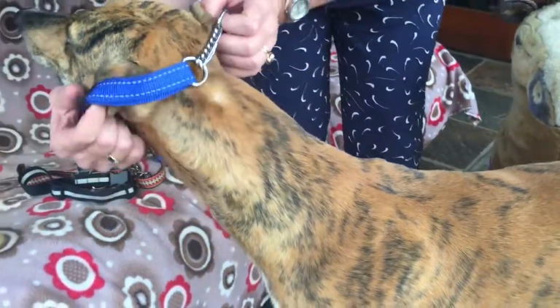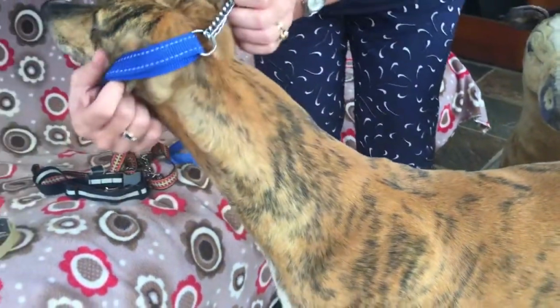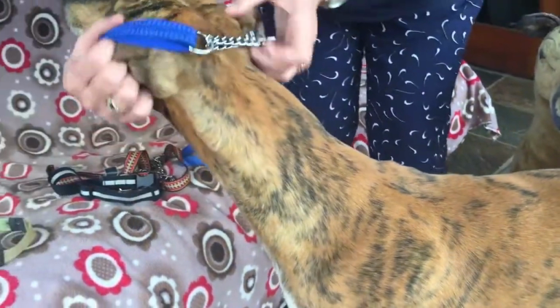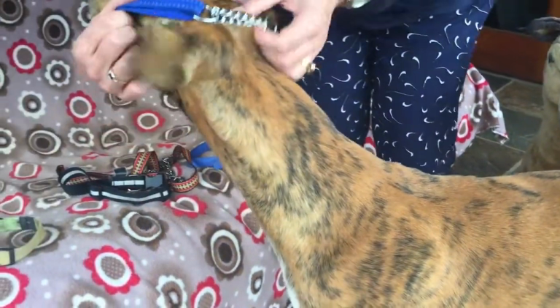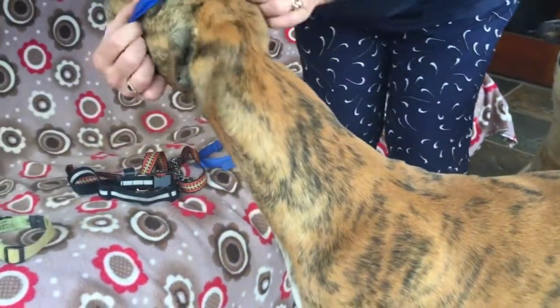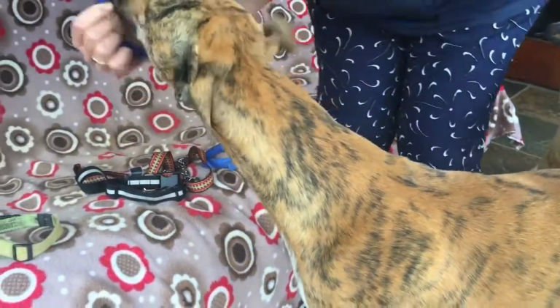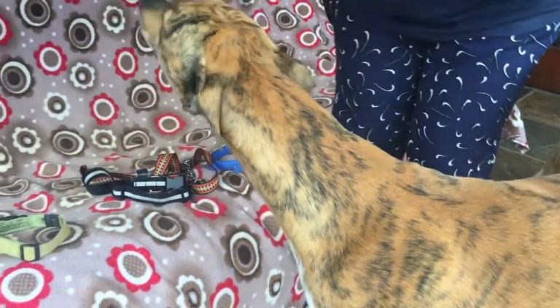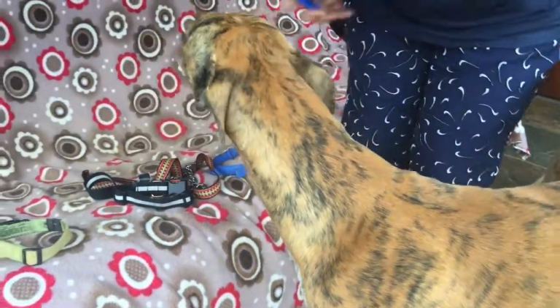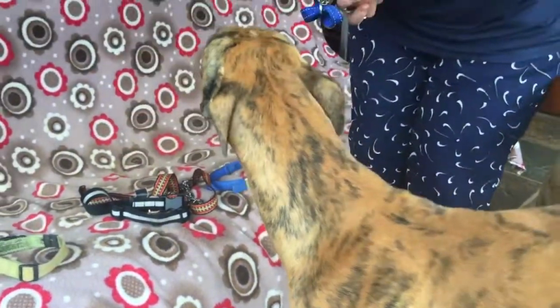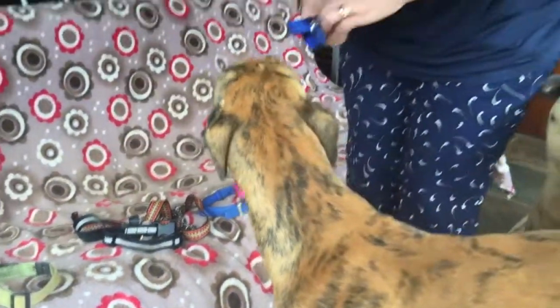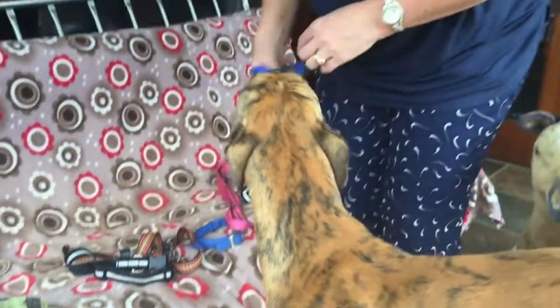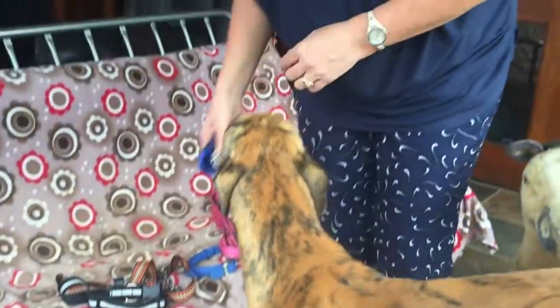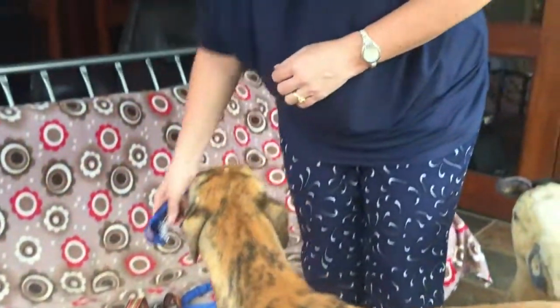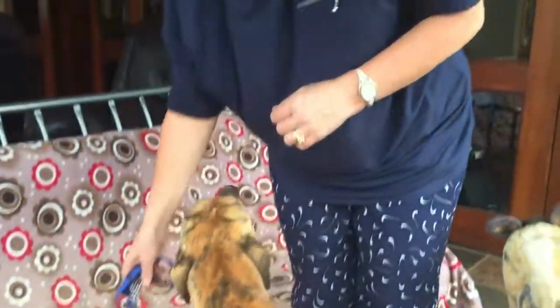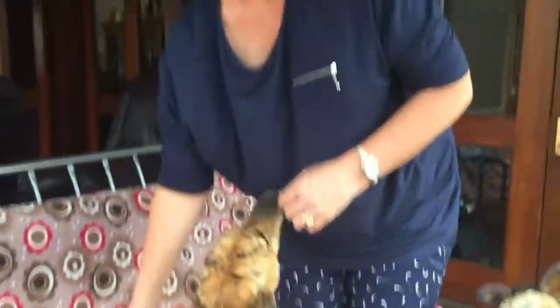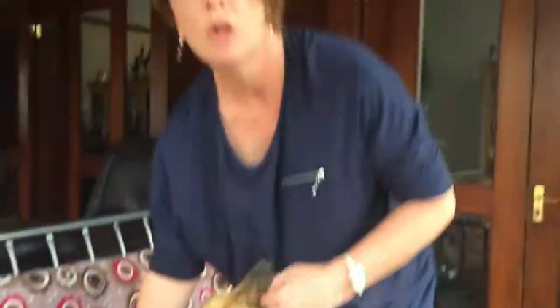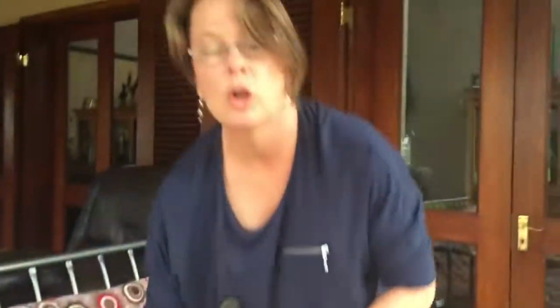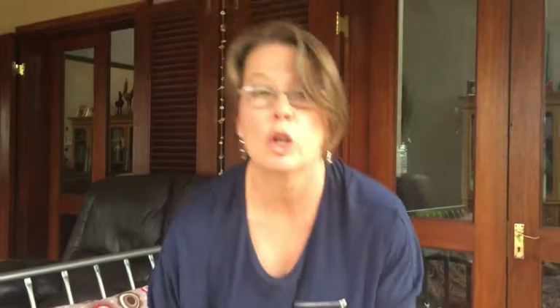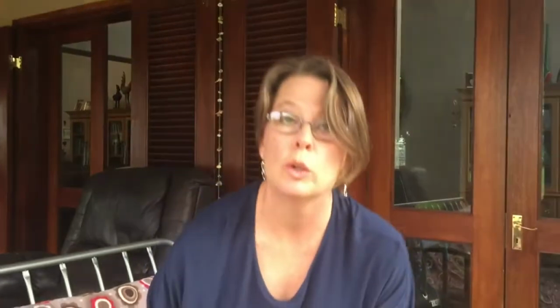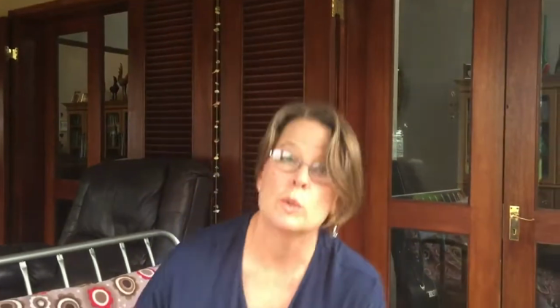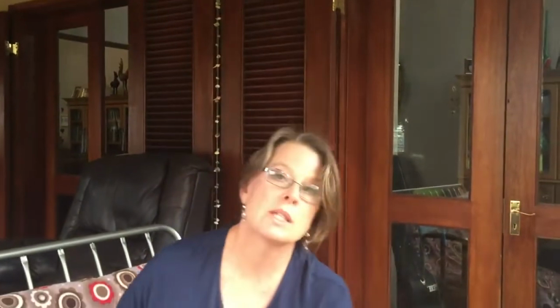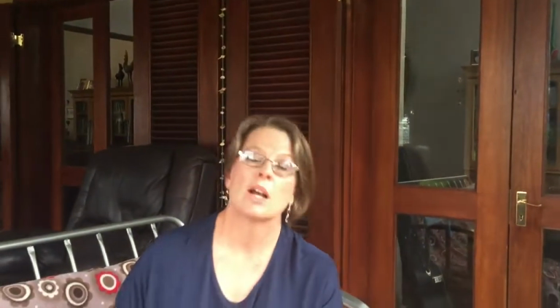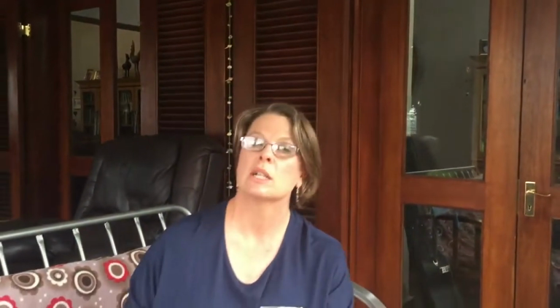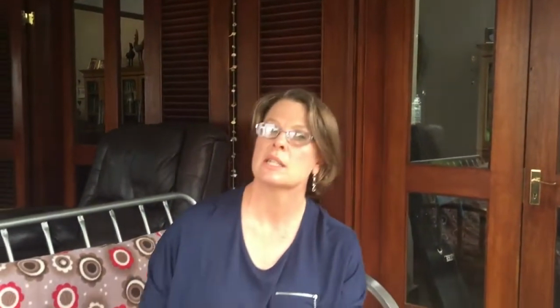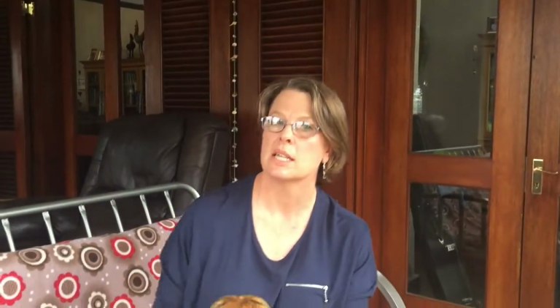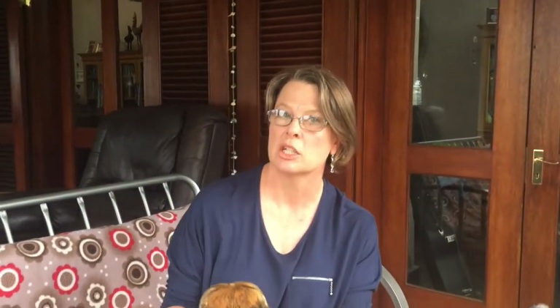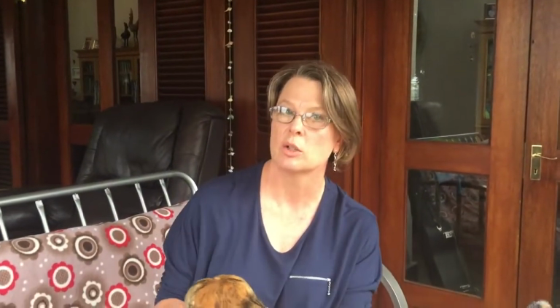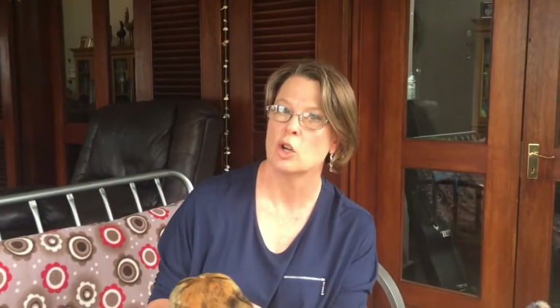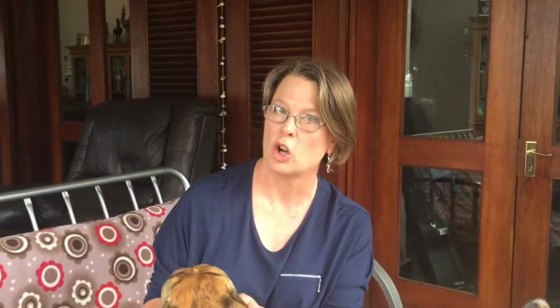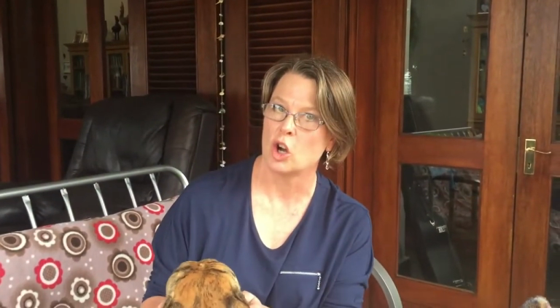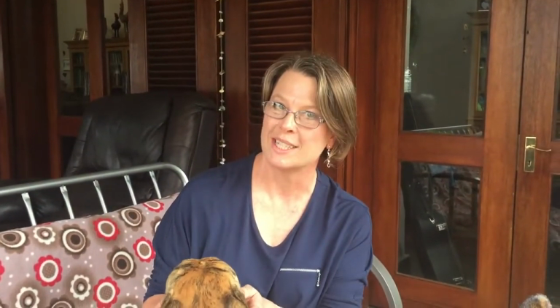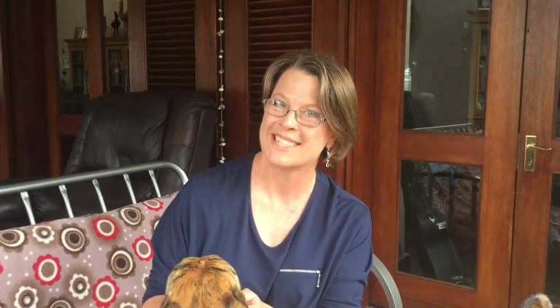Okay, I think that then concludes our little session on dog collars.